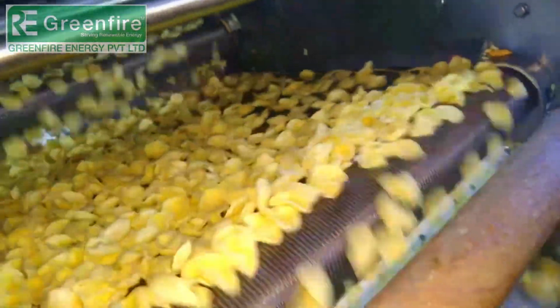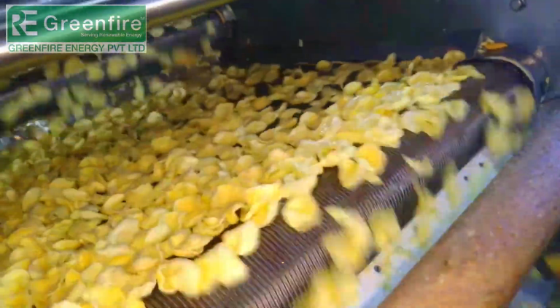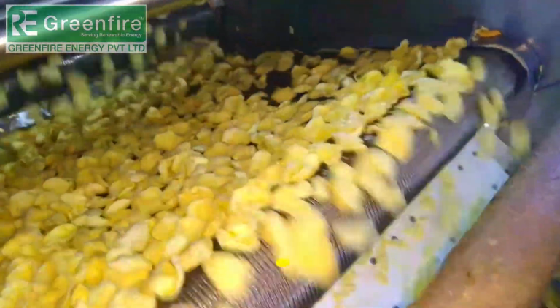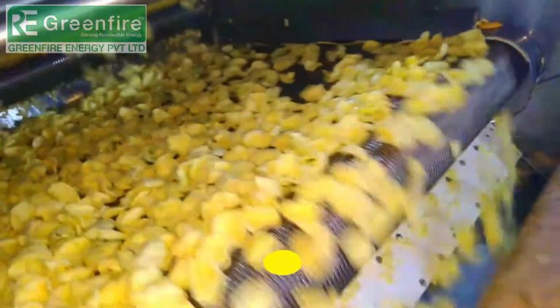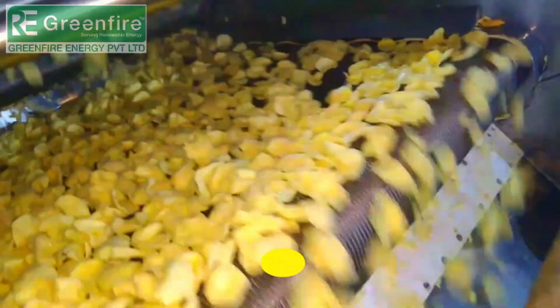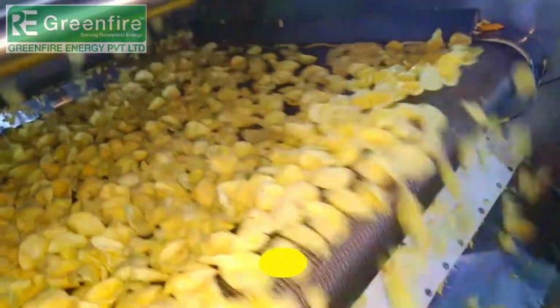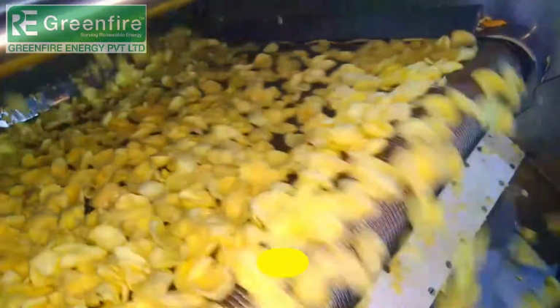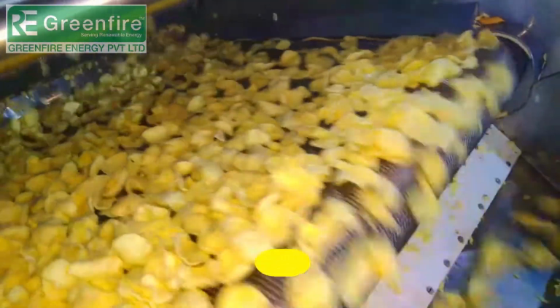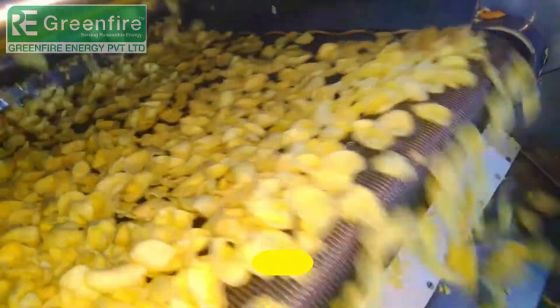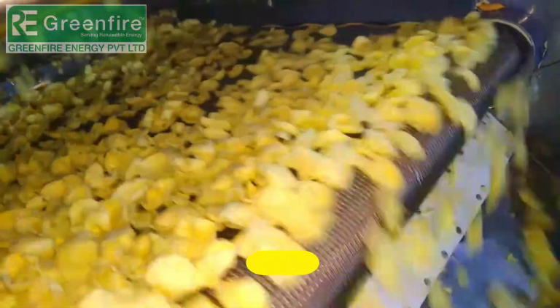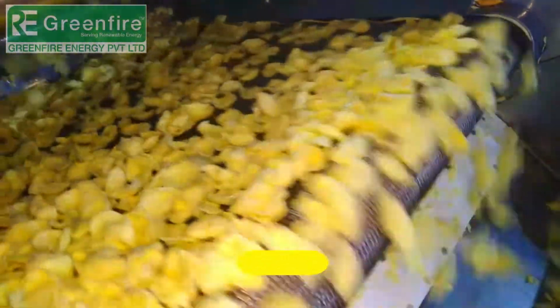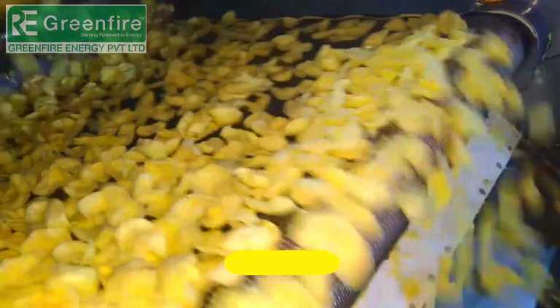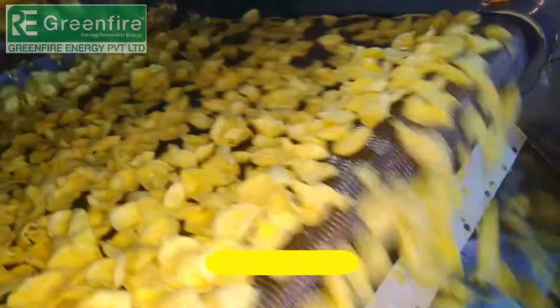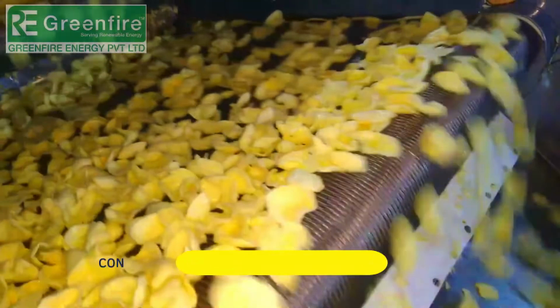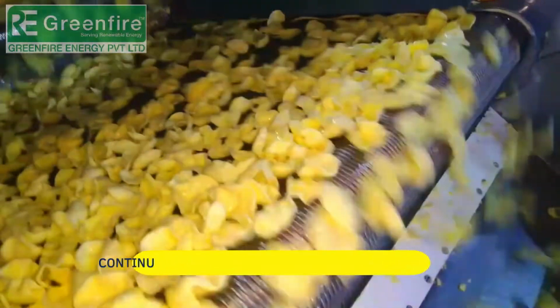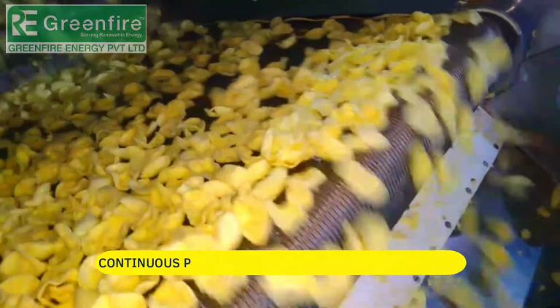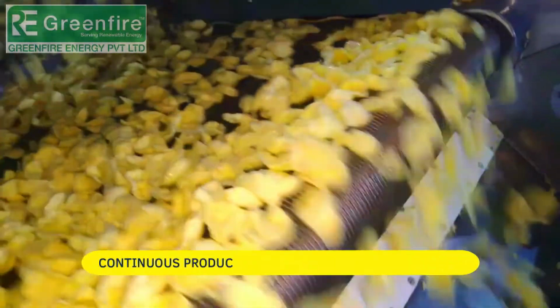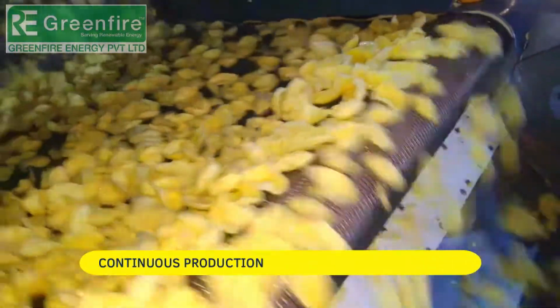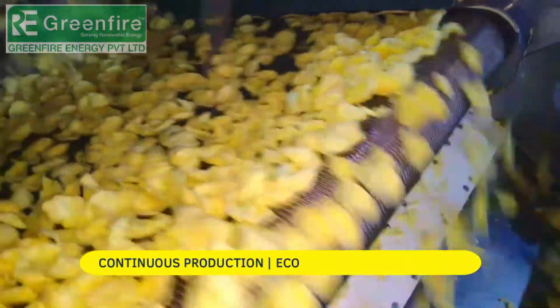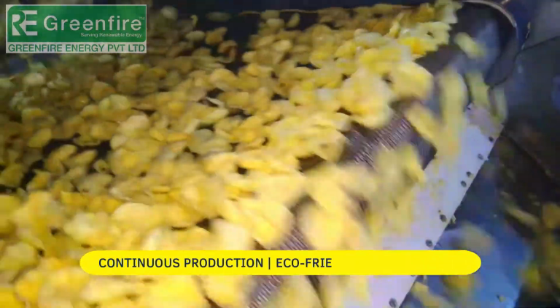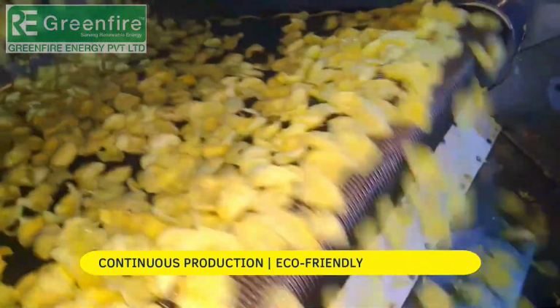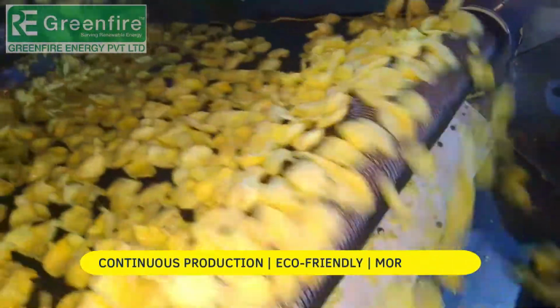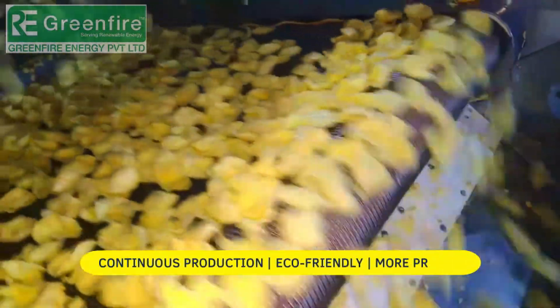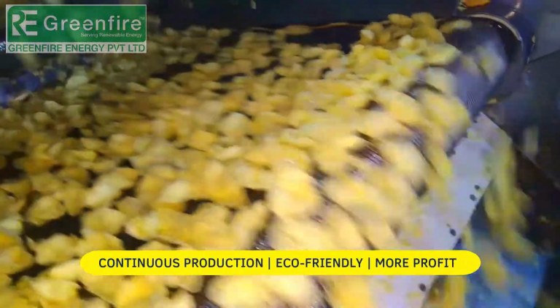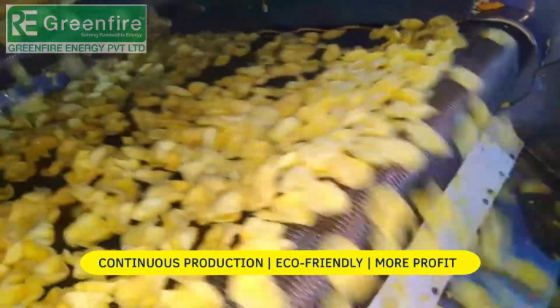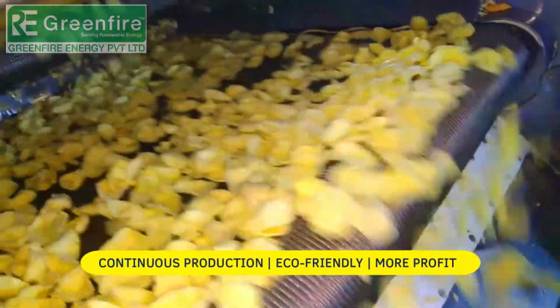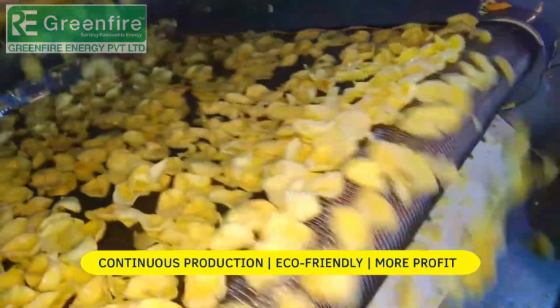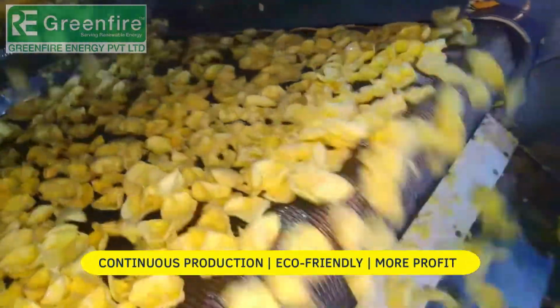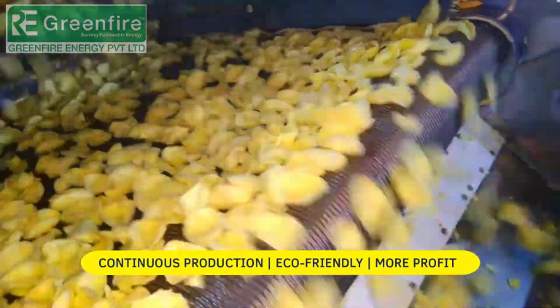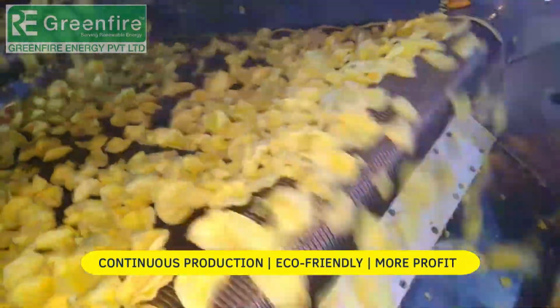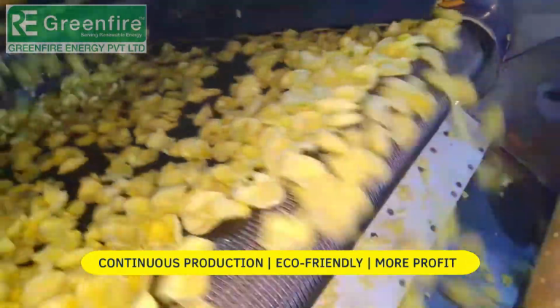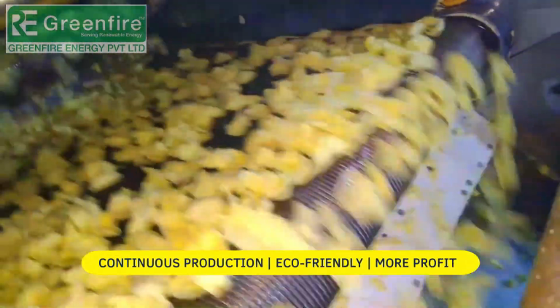Super fast production rate with Green Fire multi-fuel burner, zero maintenance with long life.